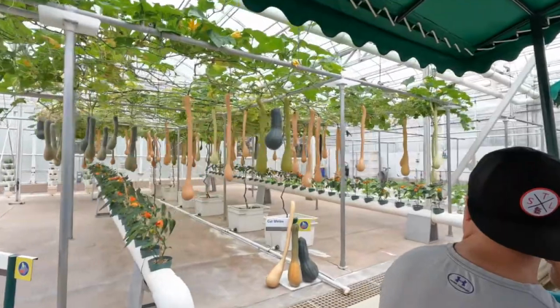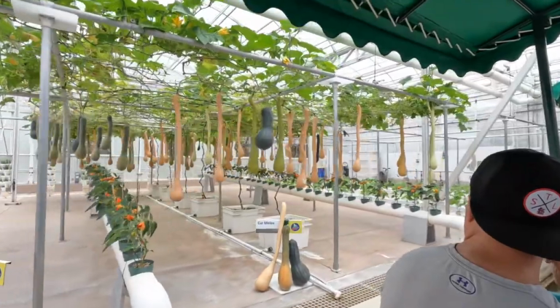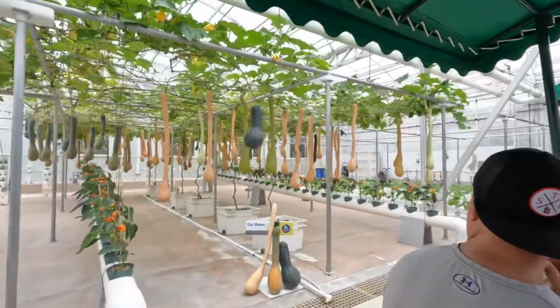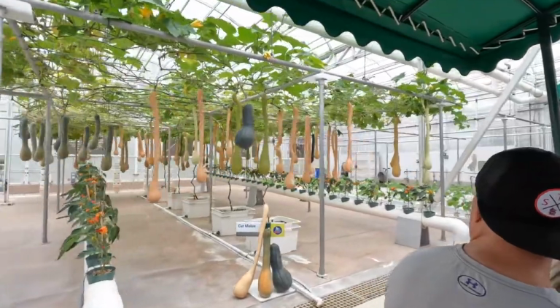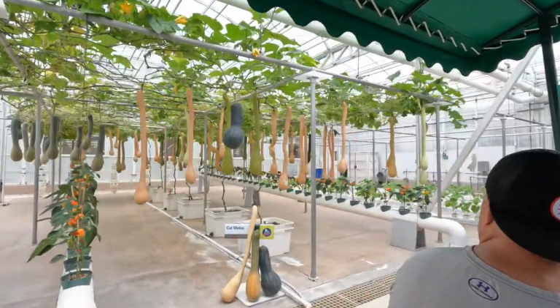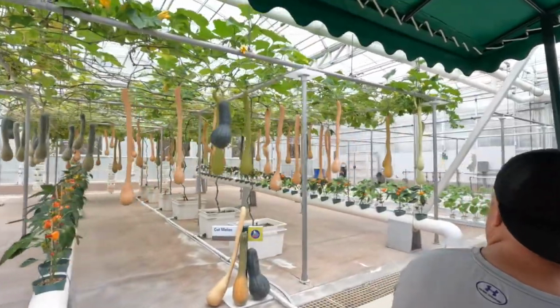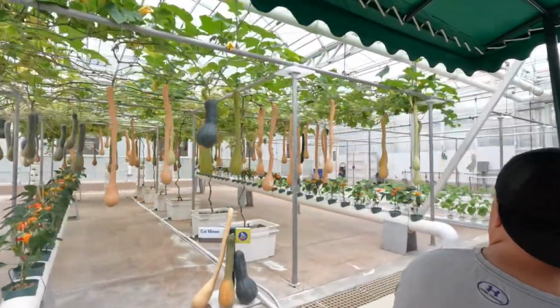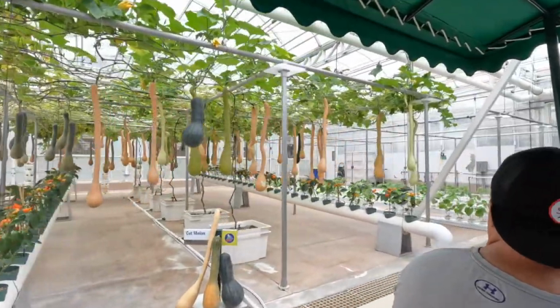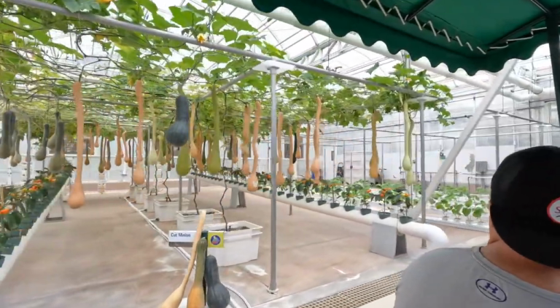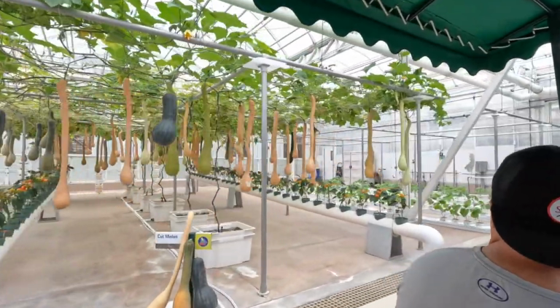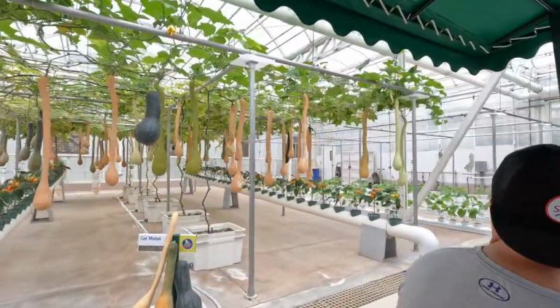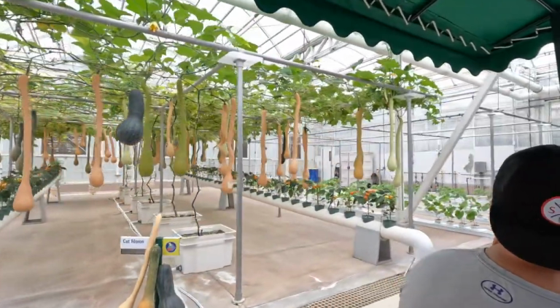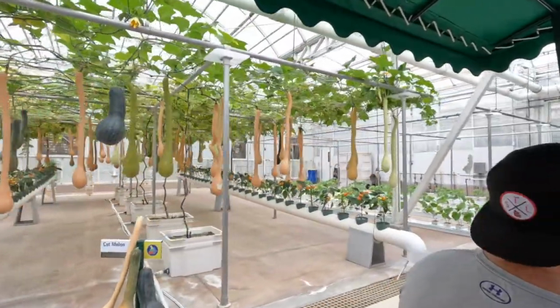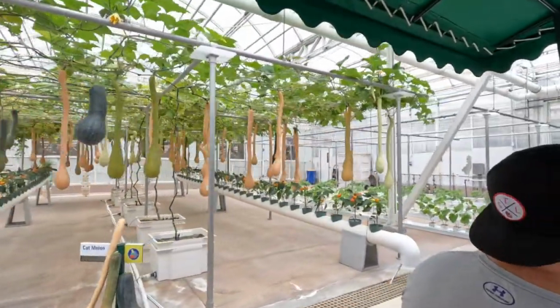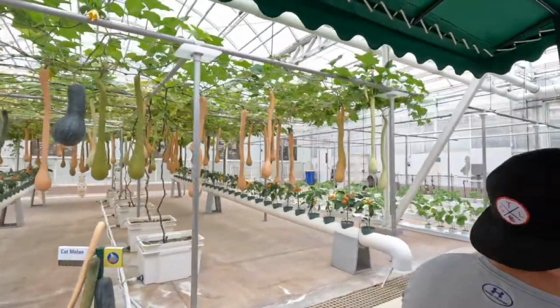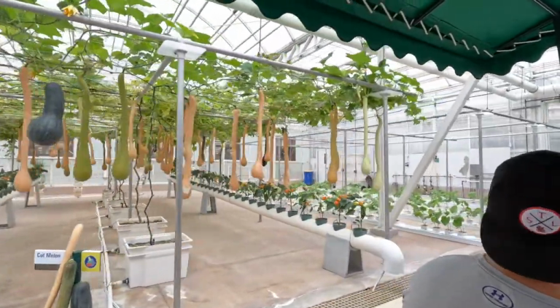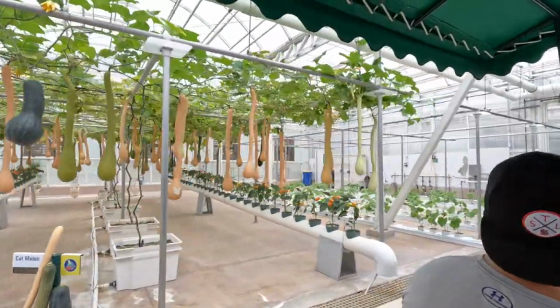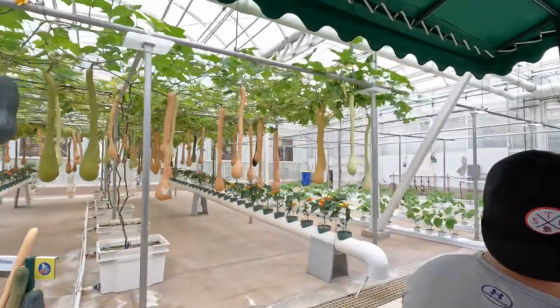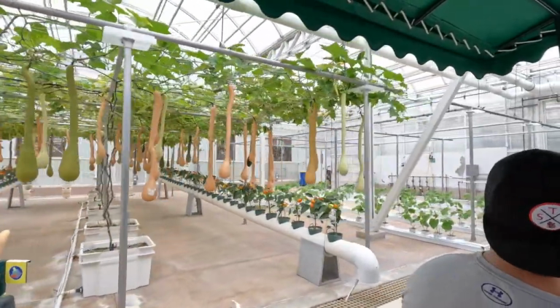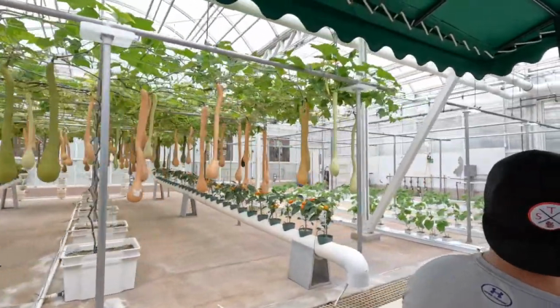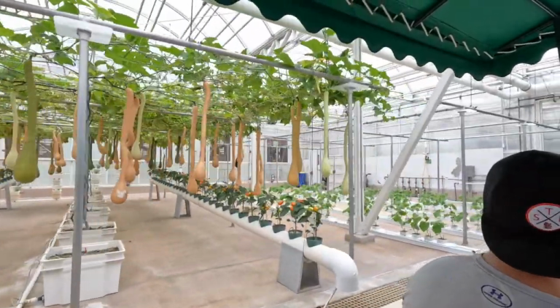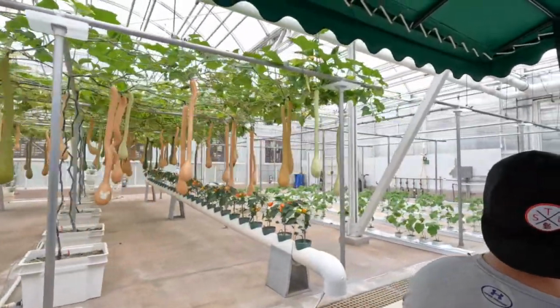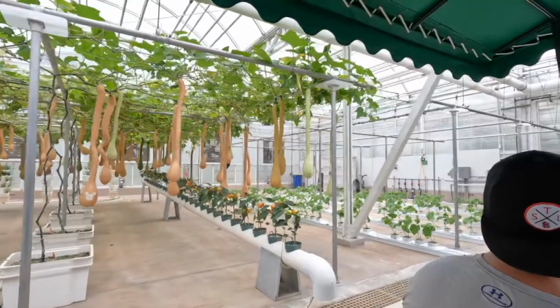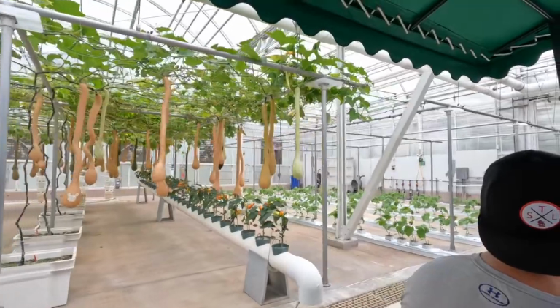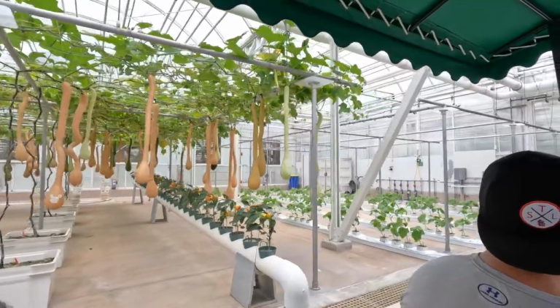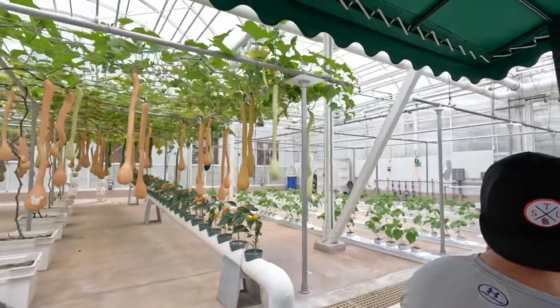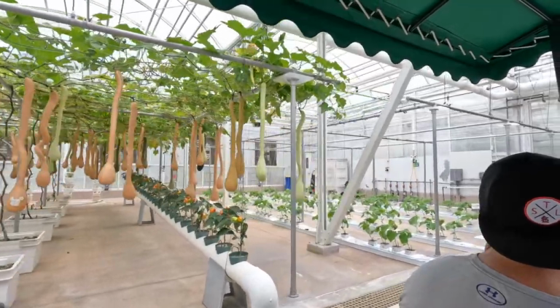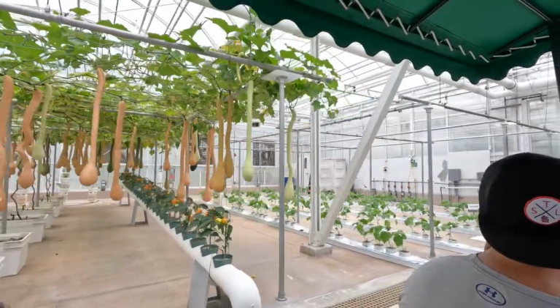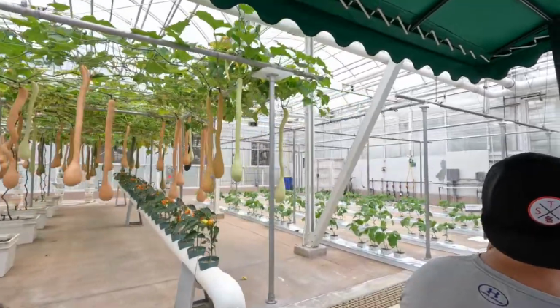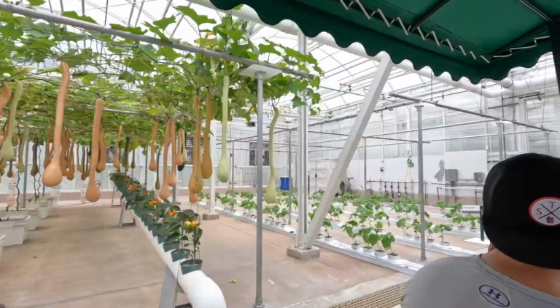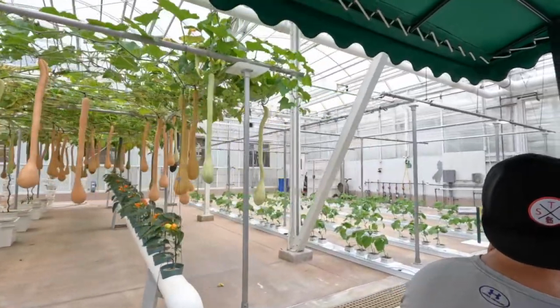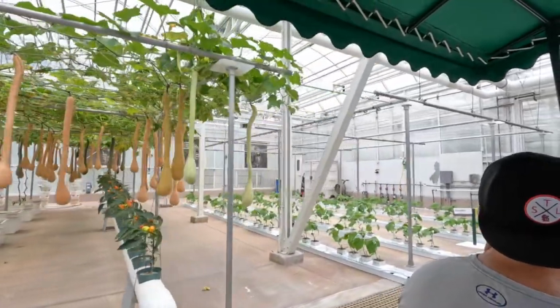These crops taste as good as they look. In fact, we serve more than 15 tons of produce from our greenhouses and restaurants here at The Land every year.